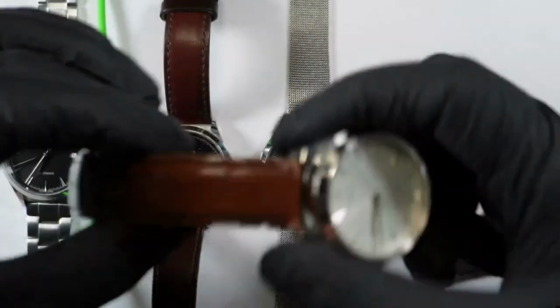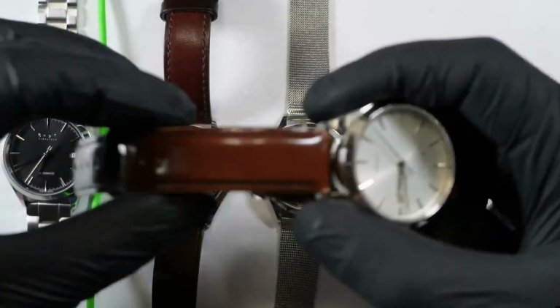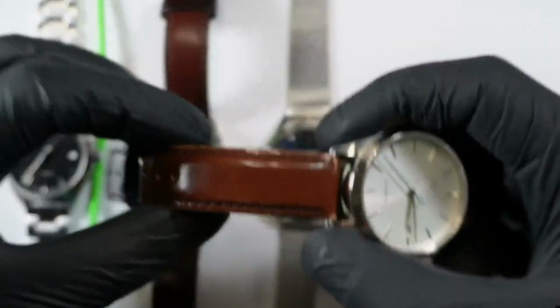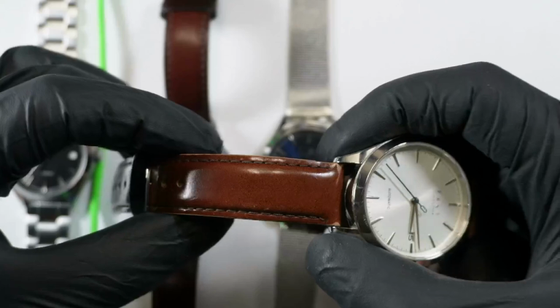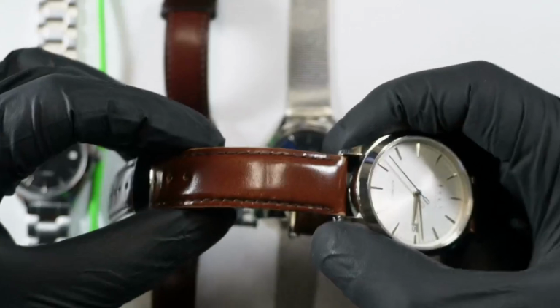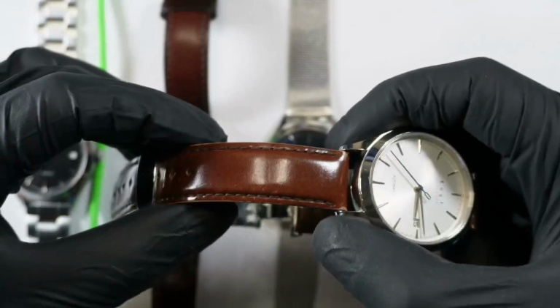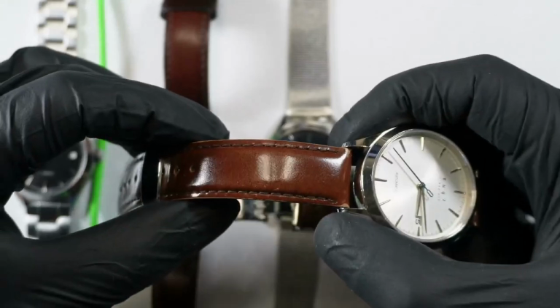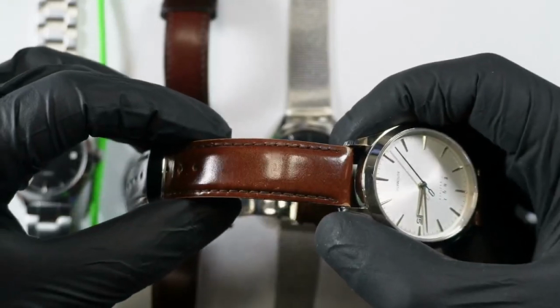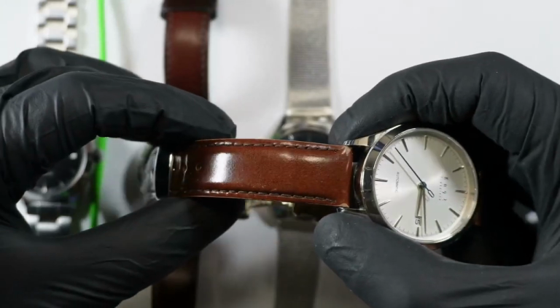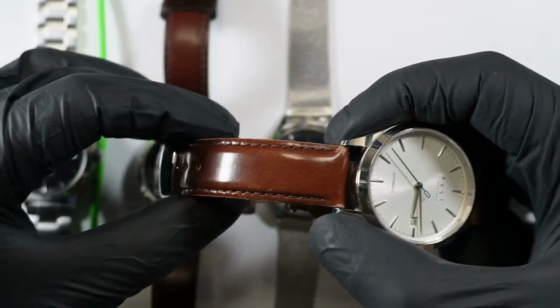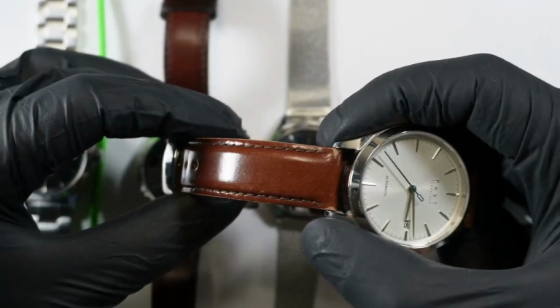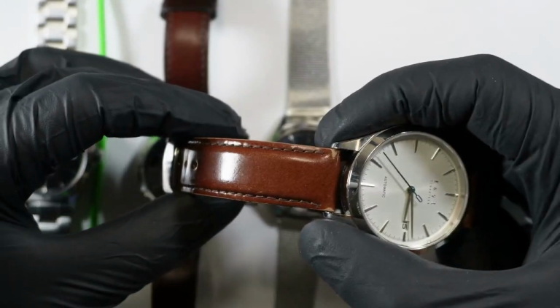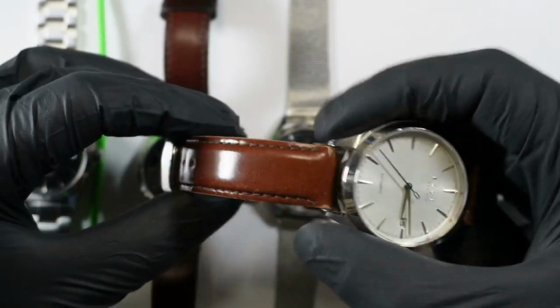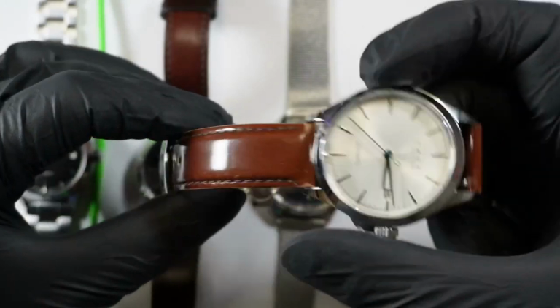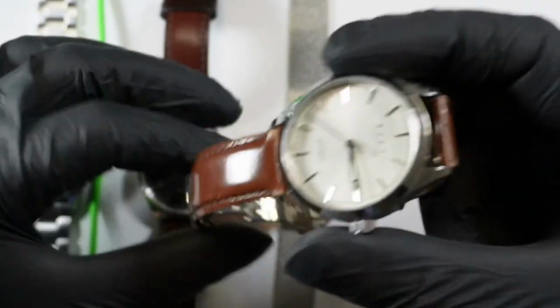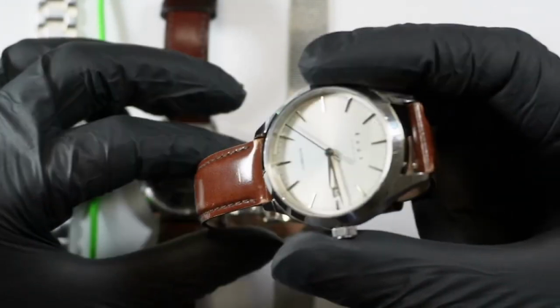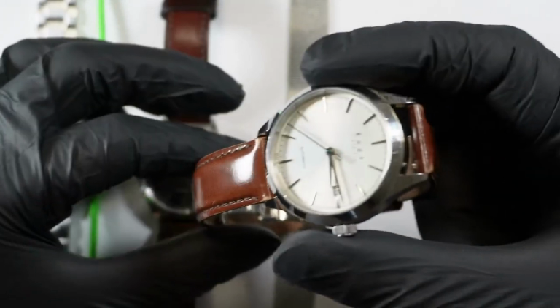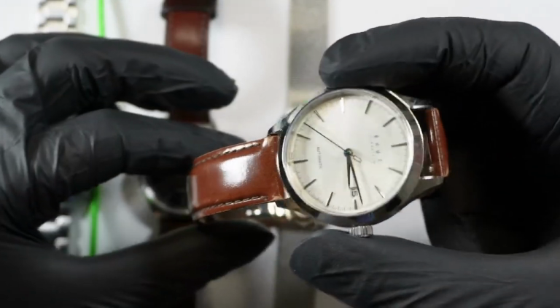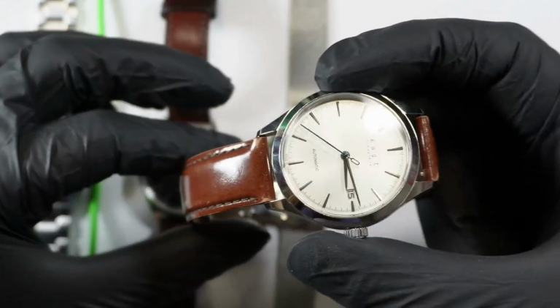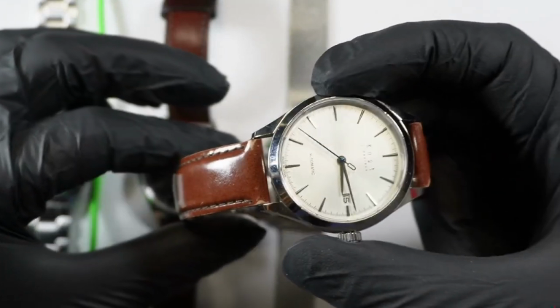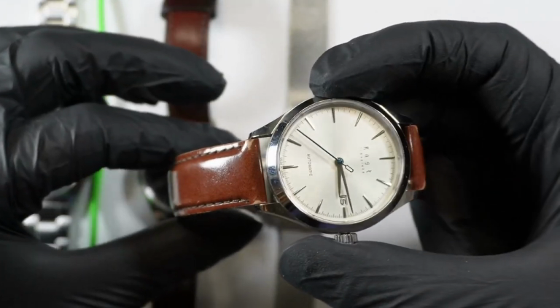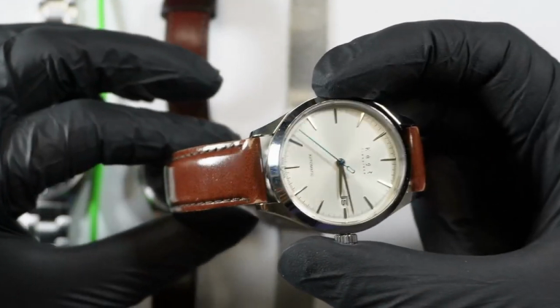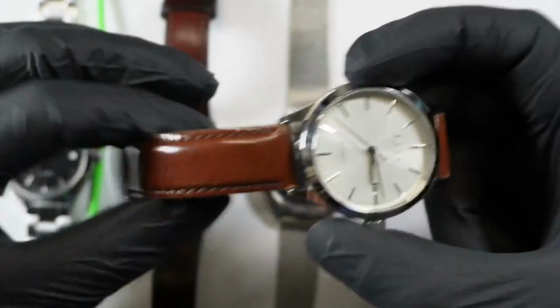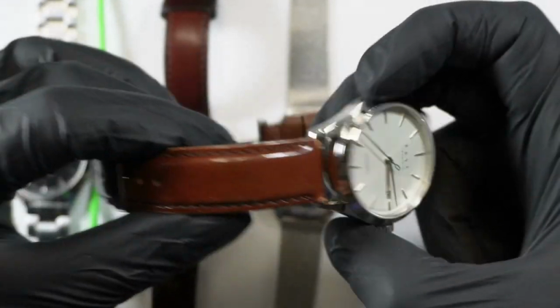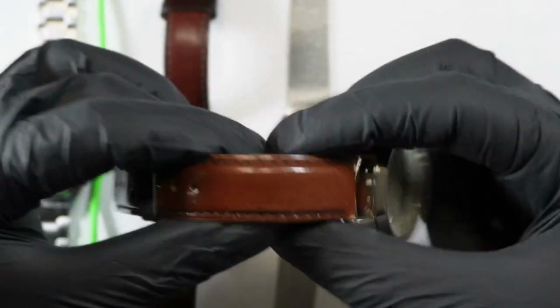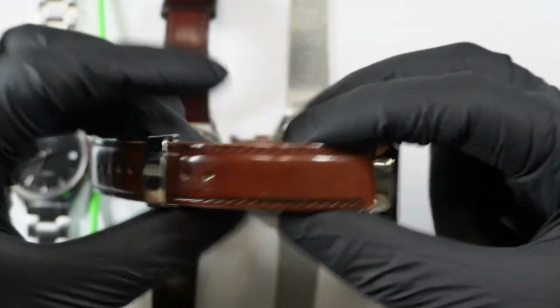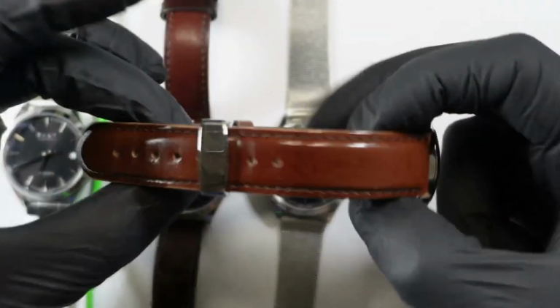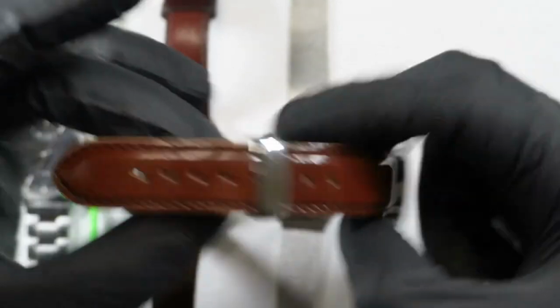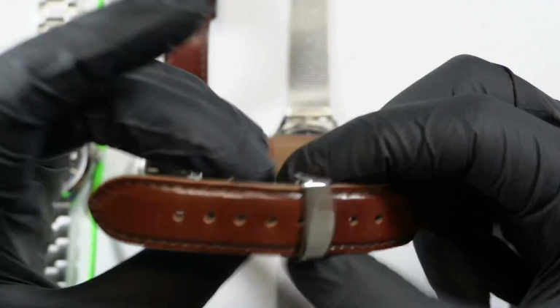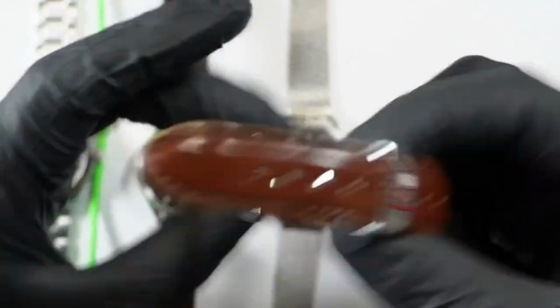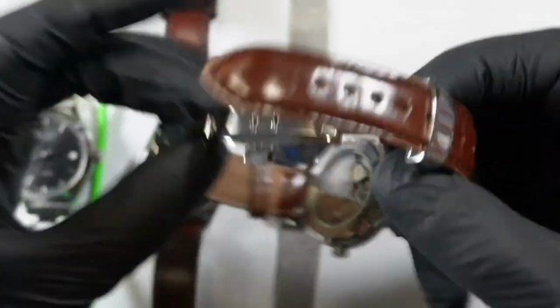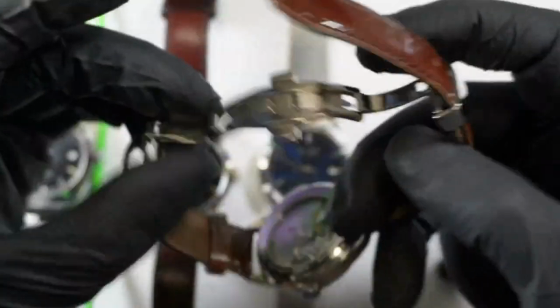Here's one — this is an oiled leather. I came on this and put it on a deployant.